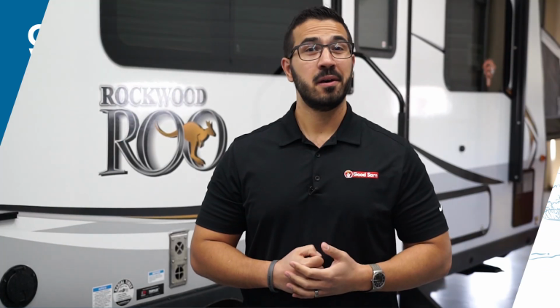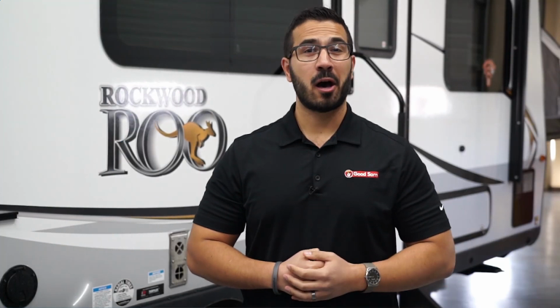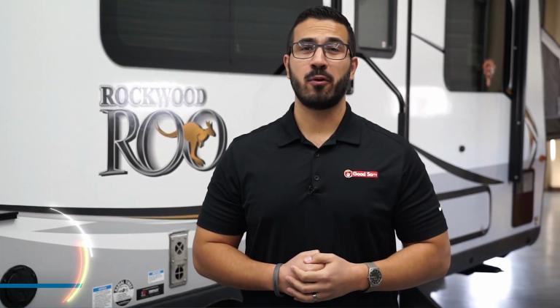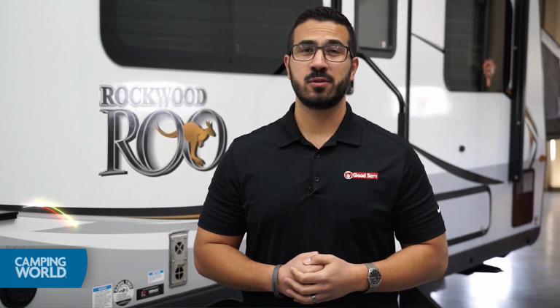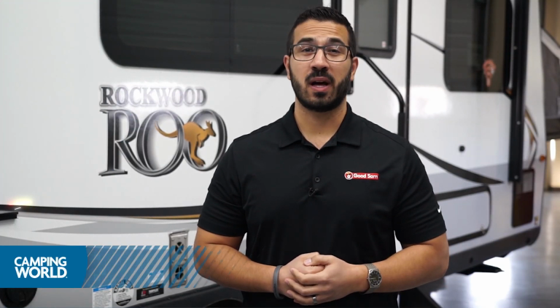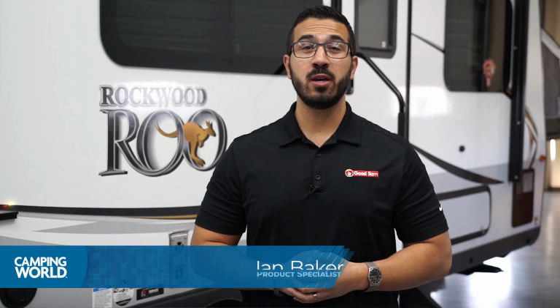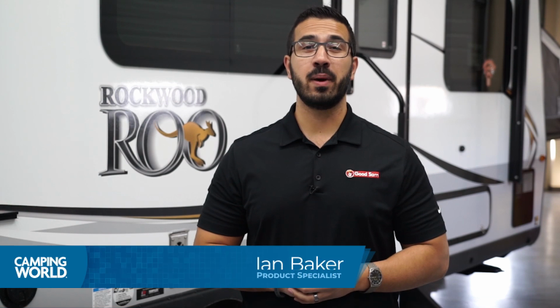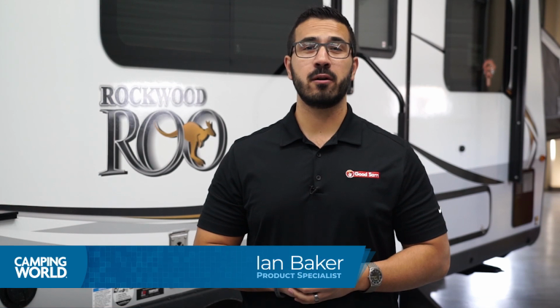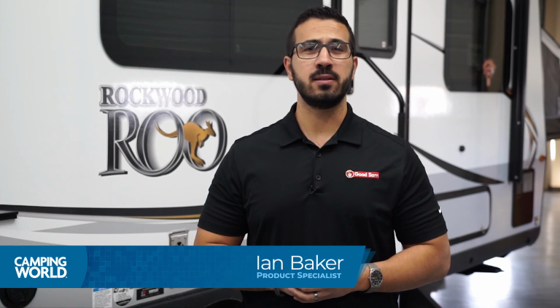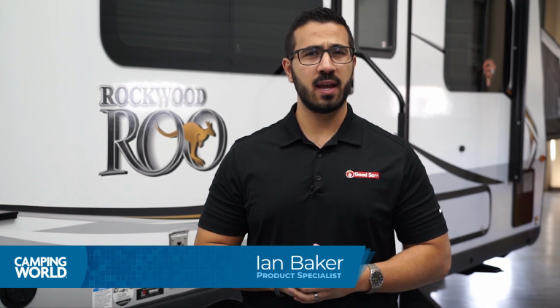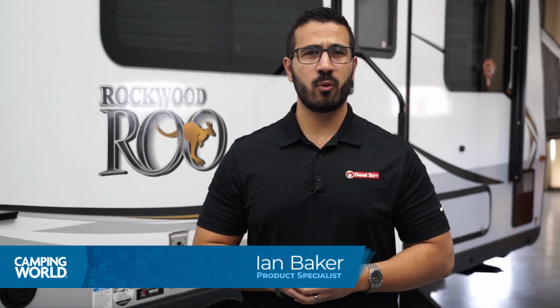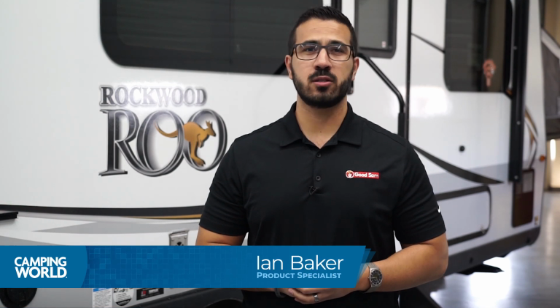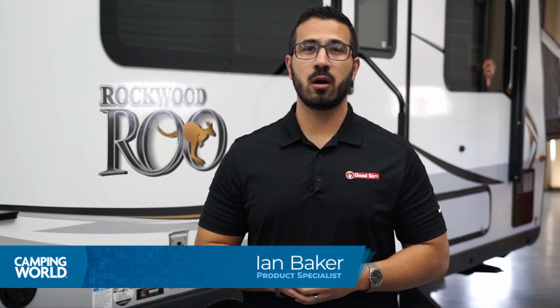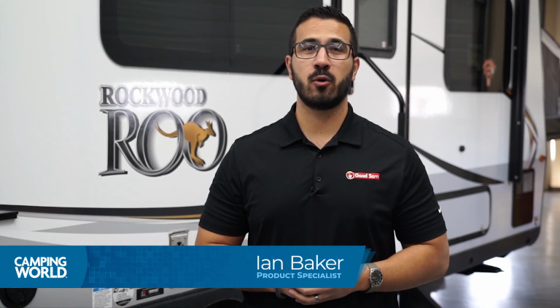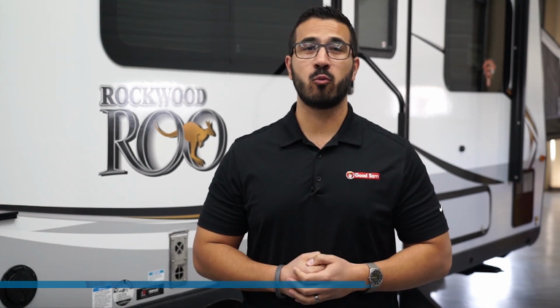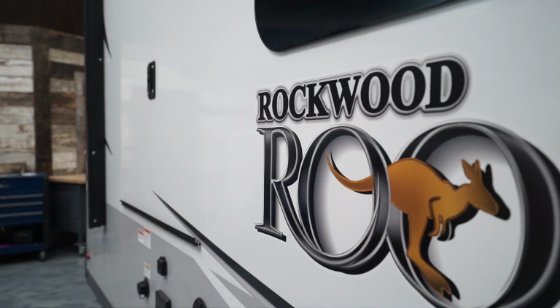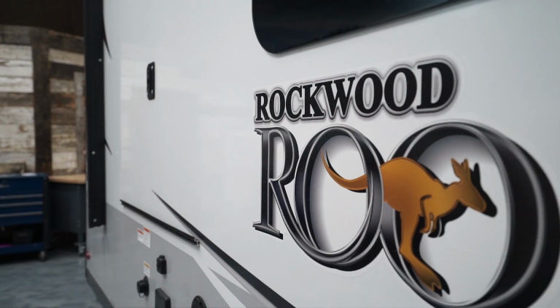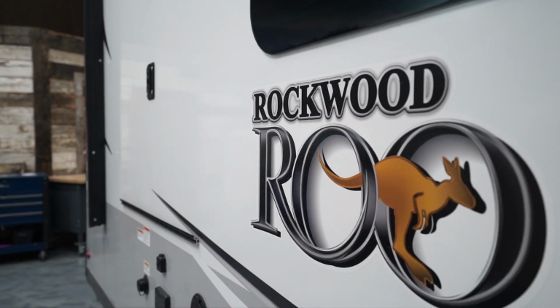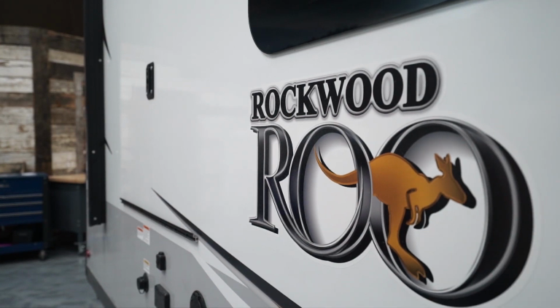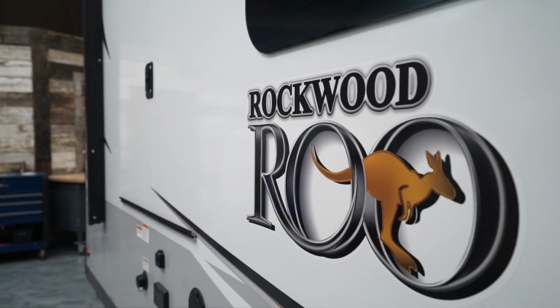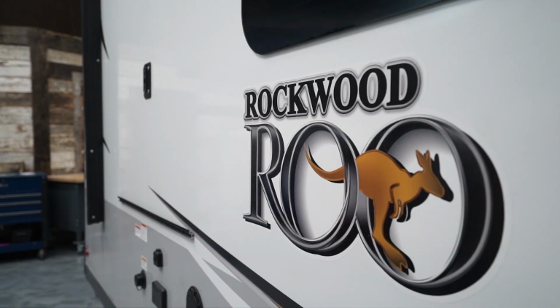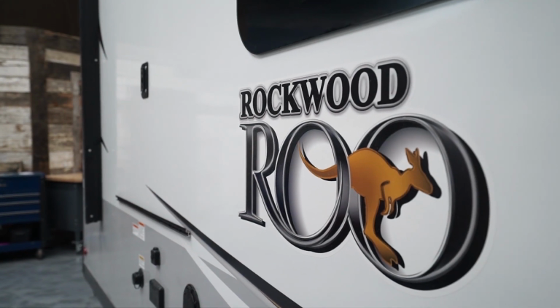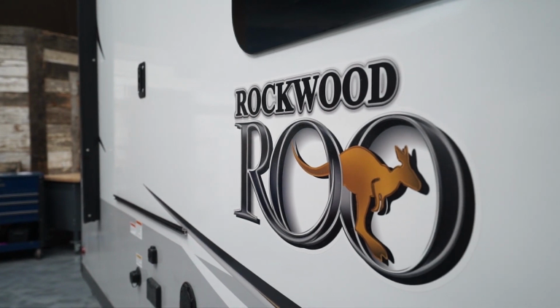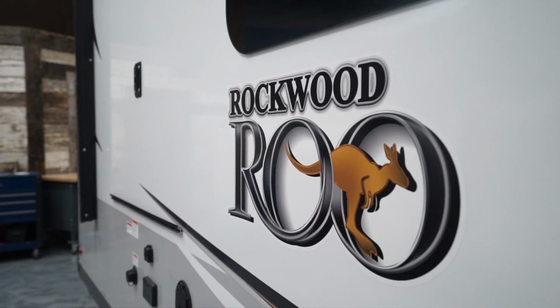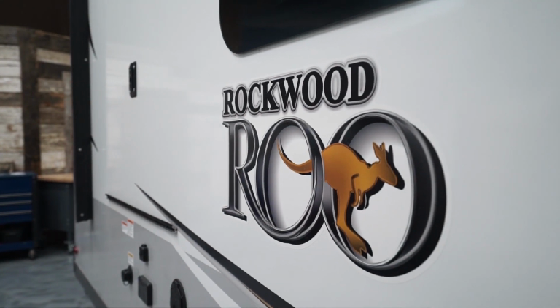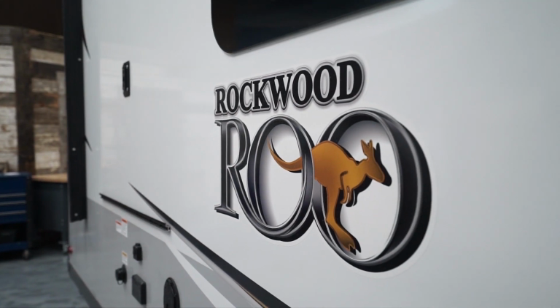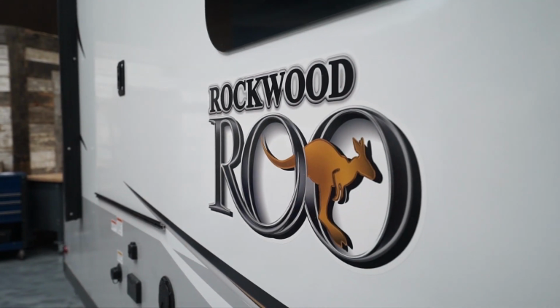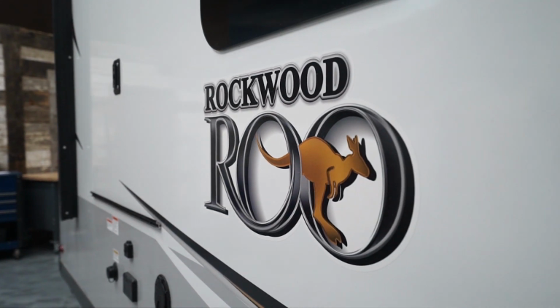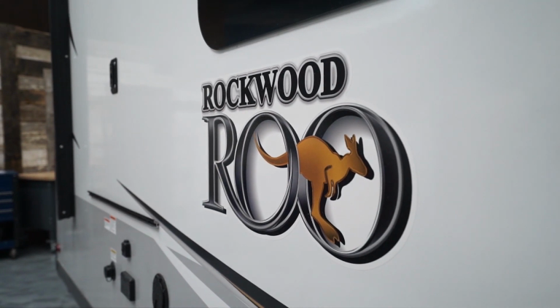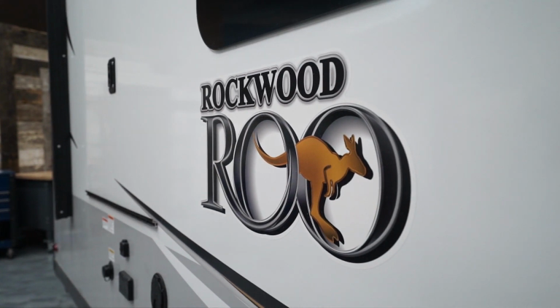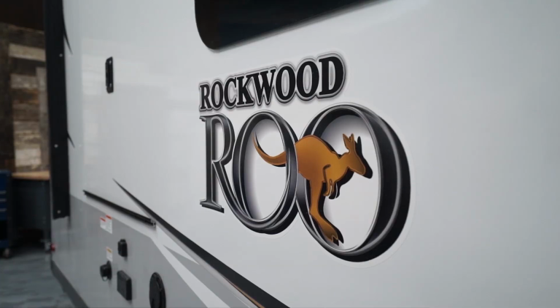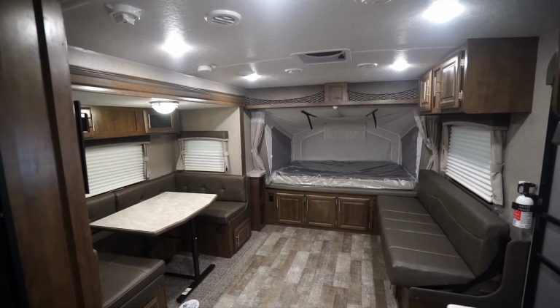Hi folks, I'm Ian Baker and today I want to talk about the Rockwood Roo expandable trailer line by Forest River.